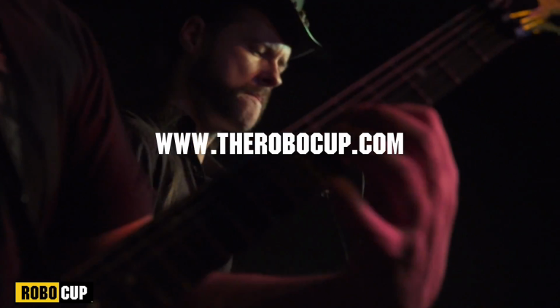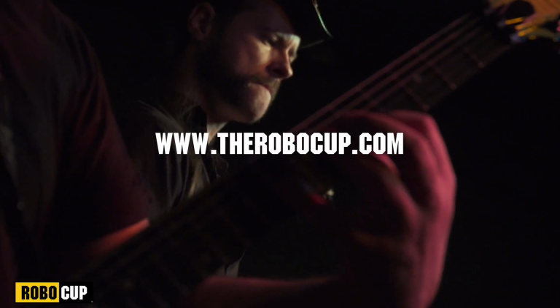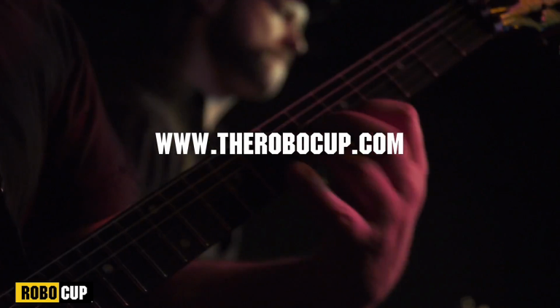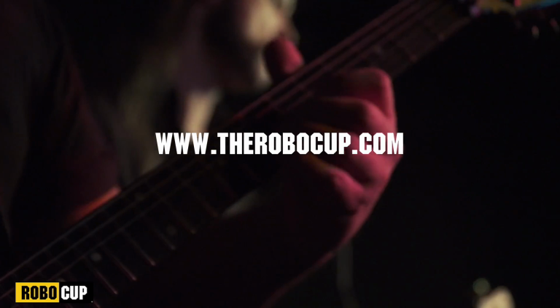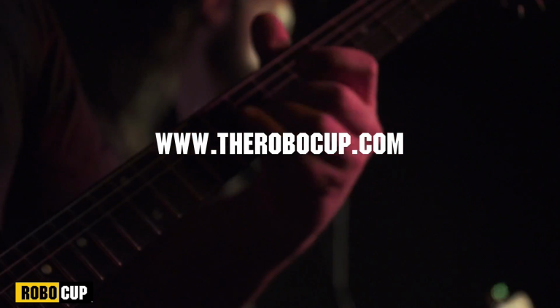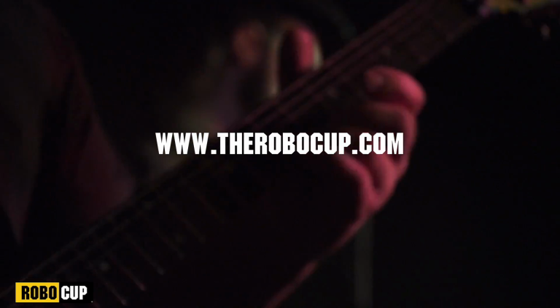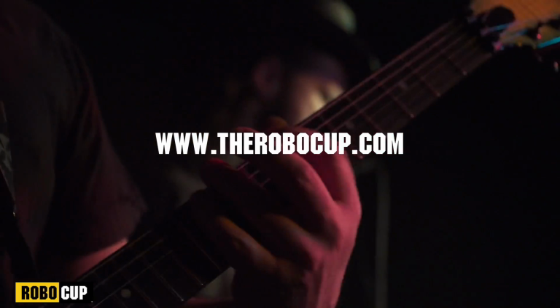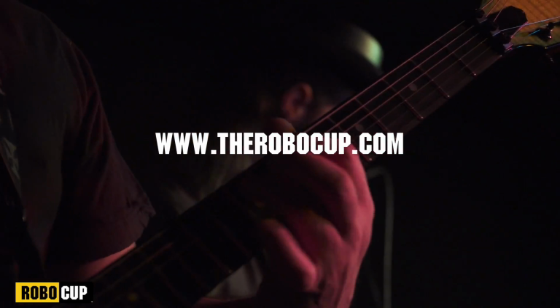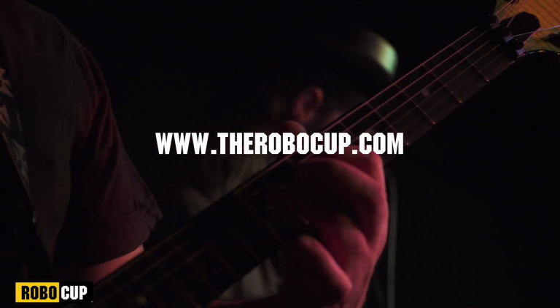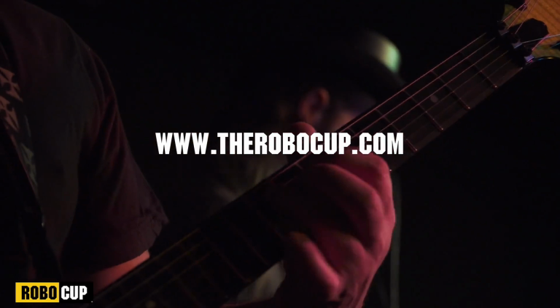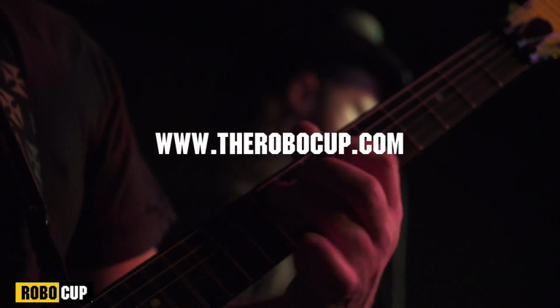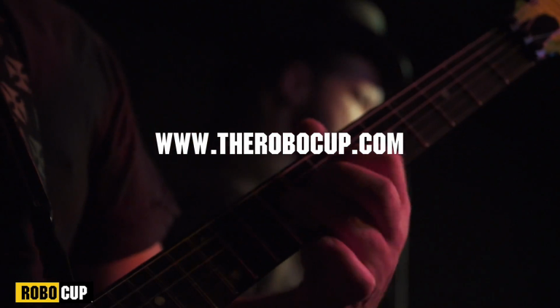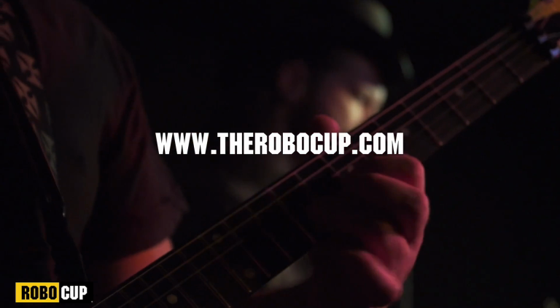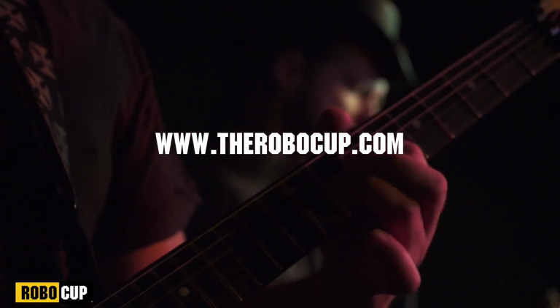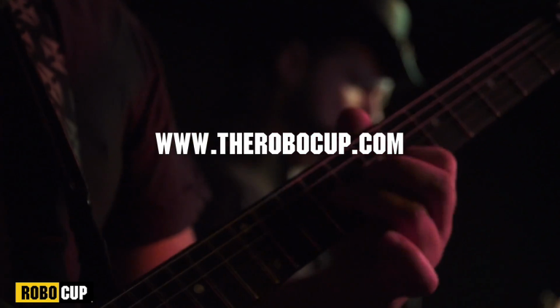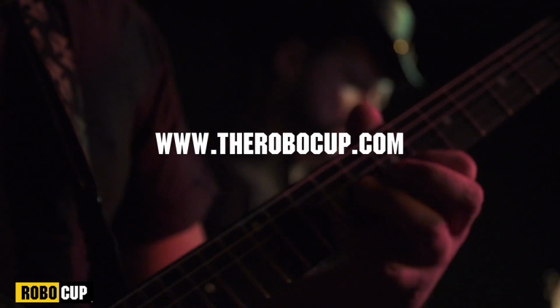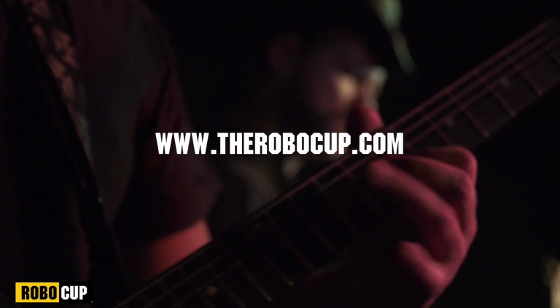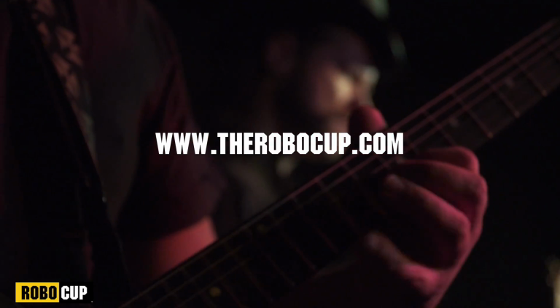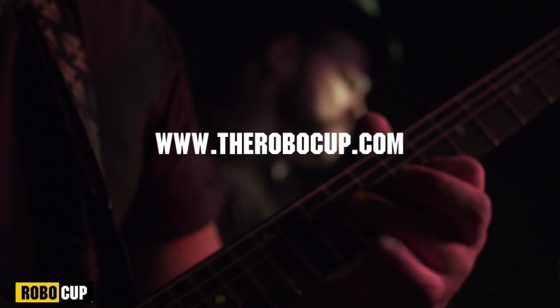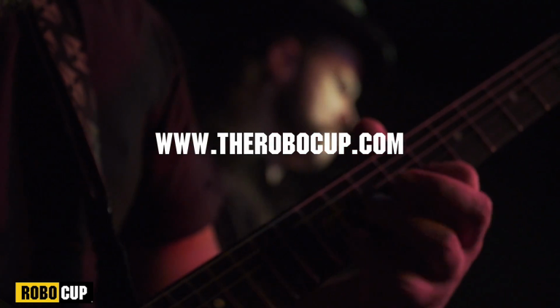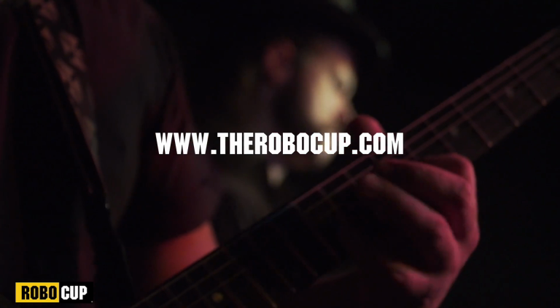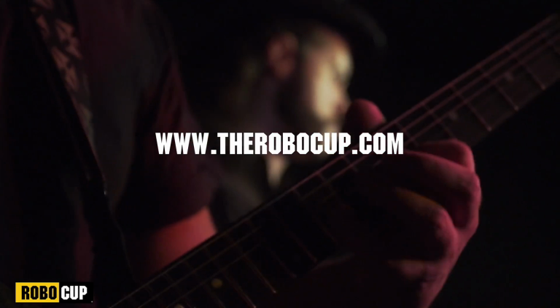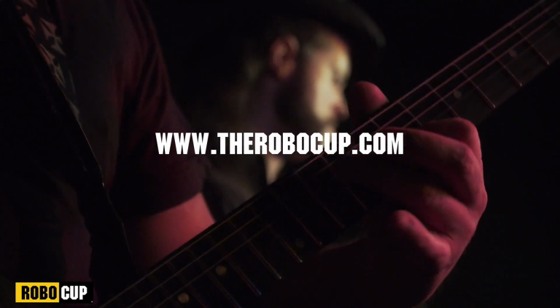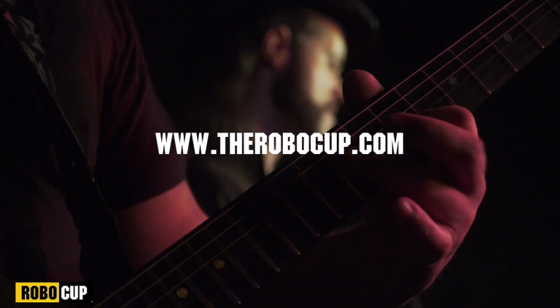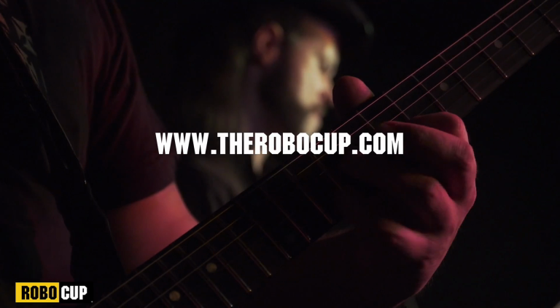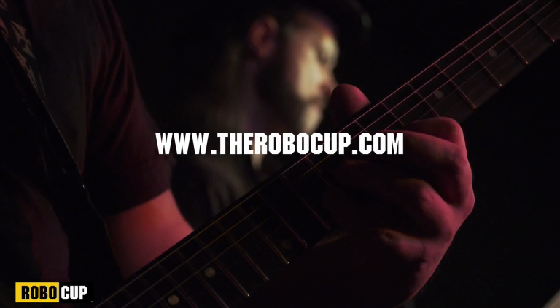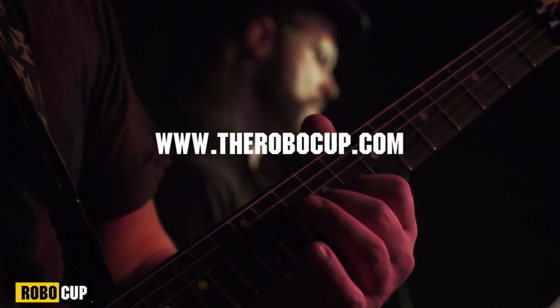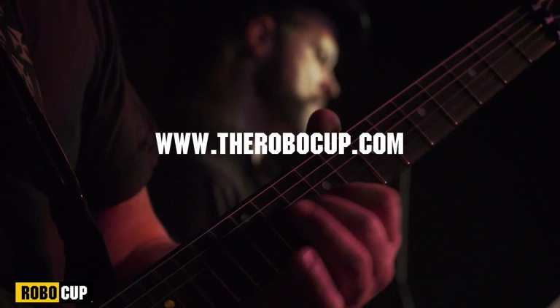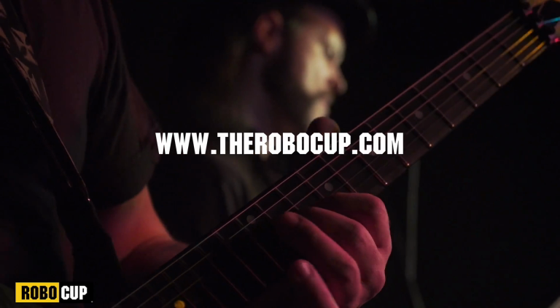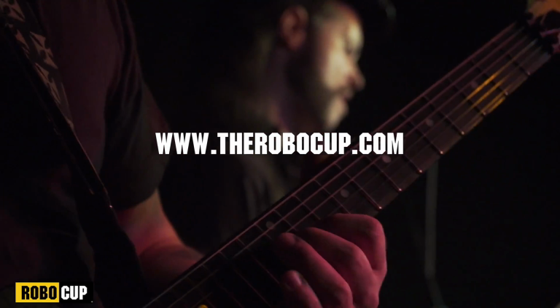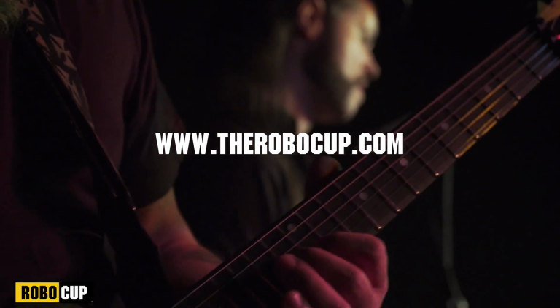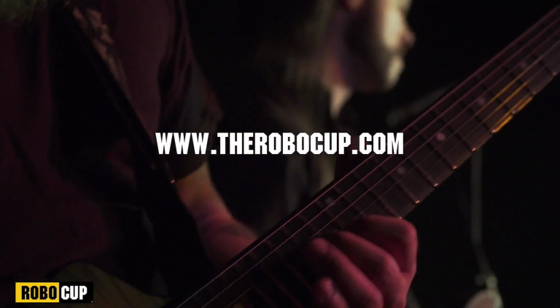Let's face it, you're not really a serious band without the RoboCup. So get yours today, cheers!